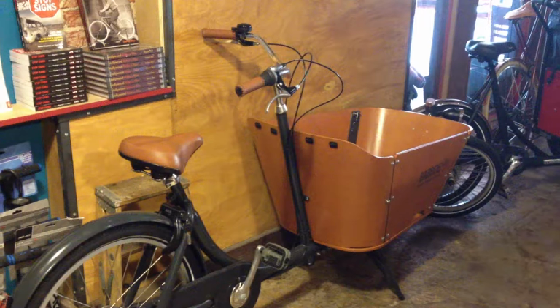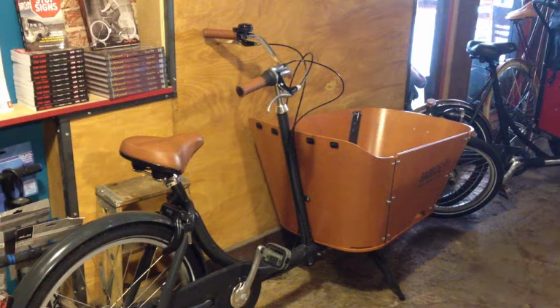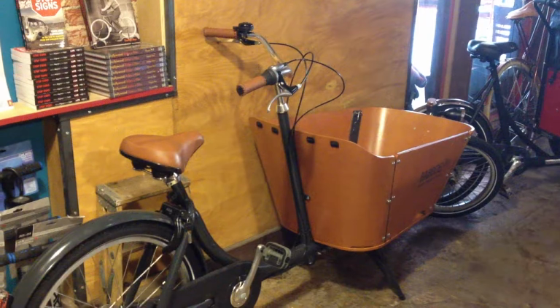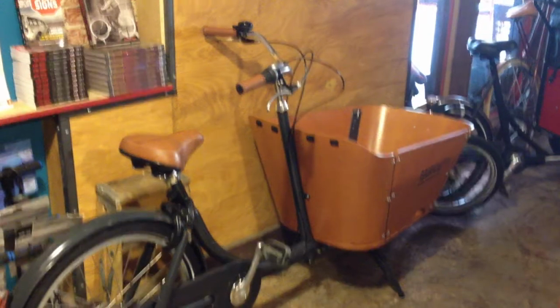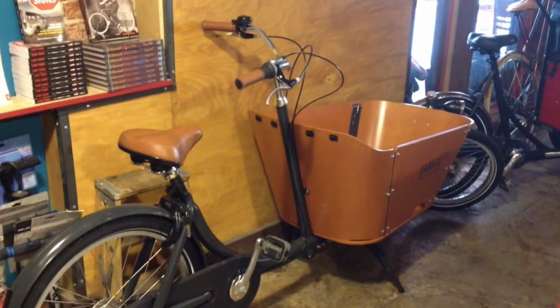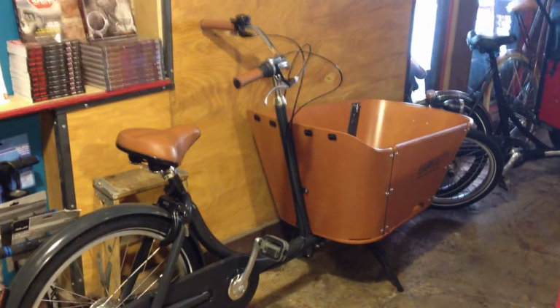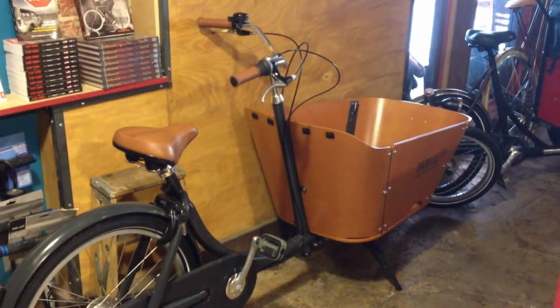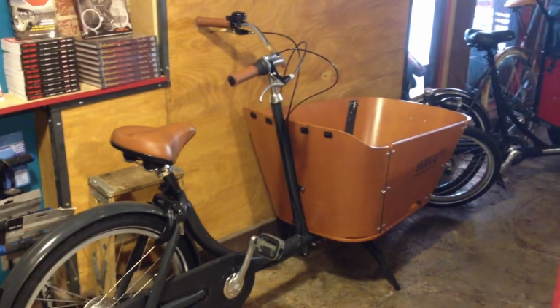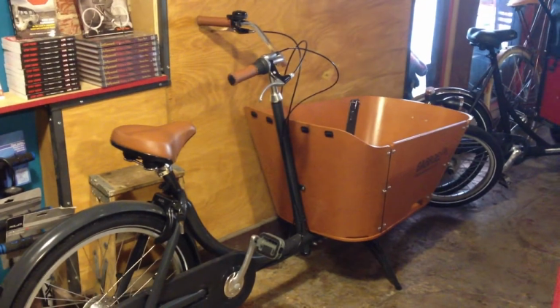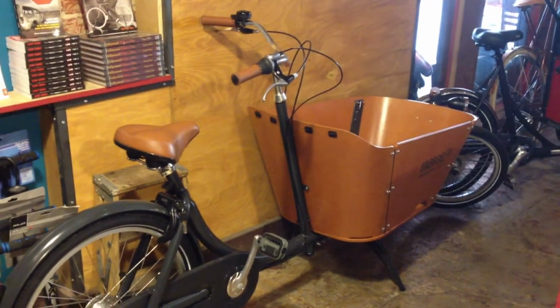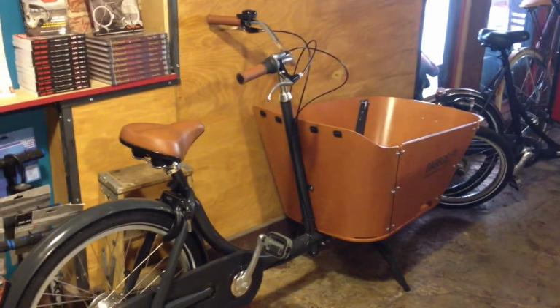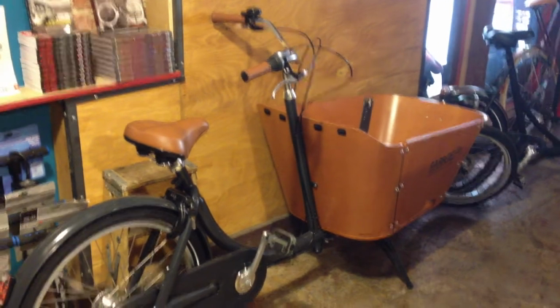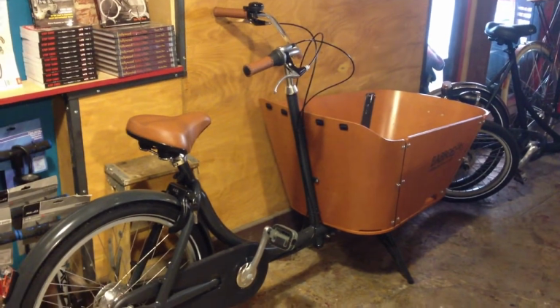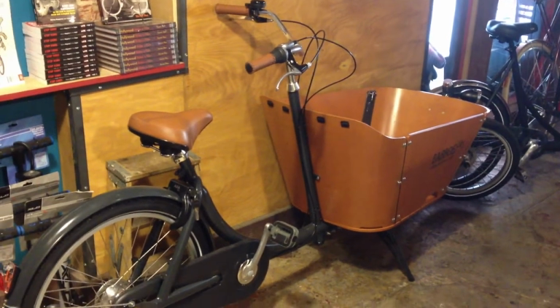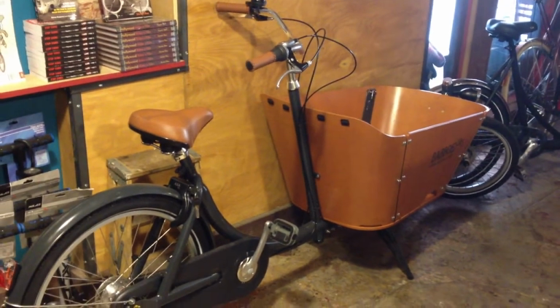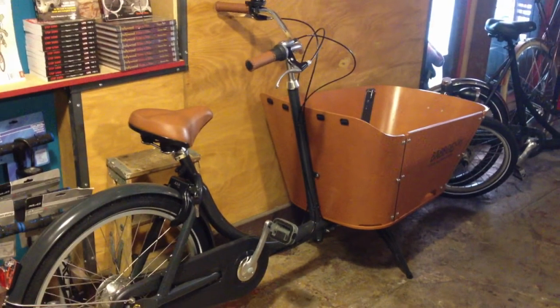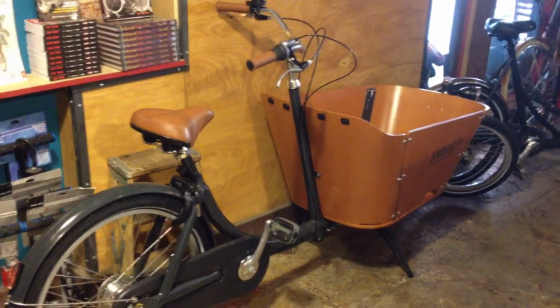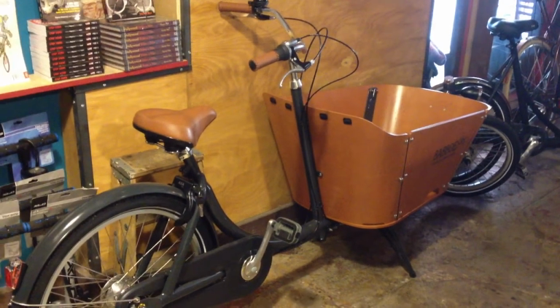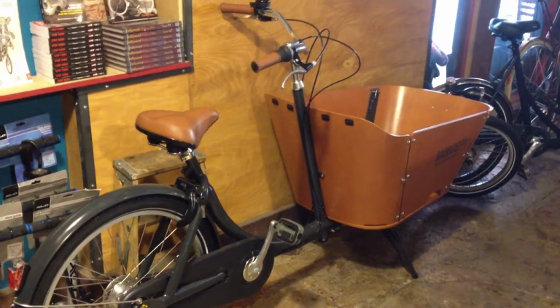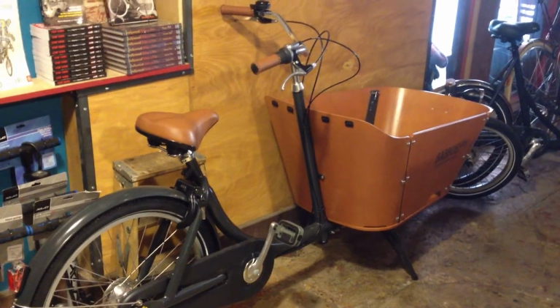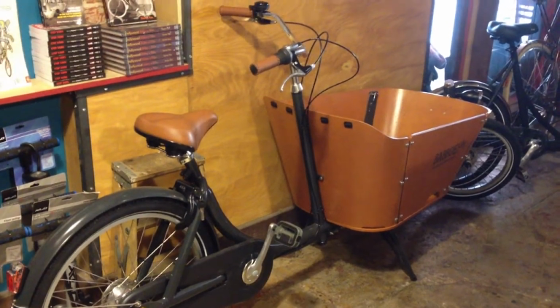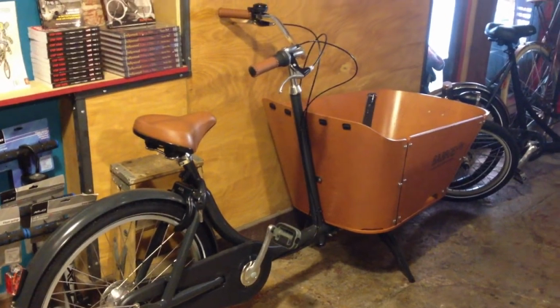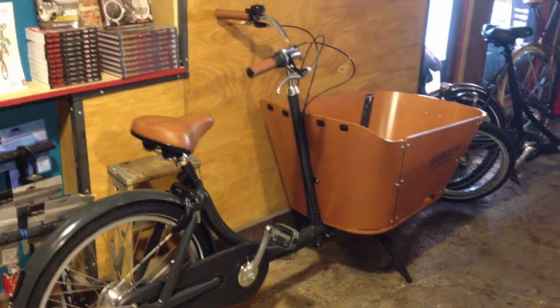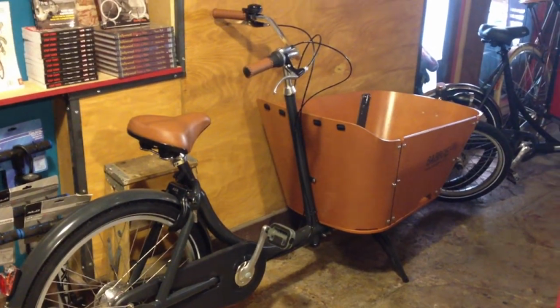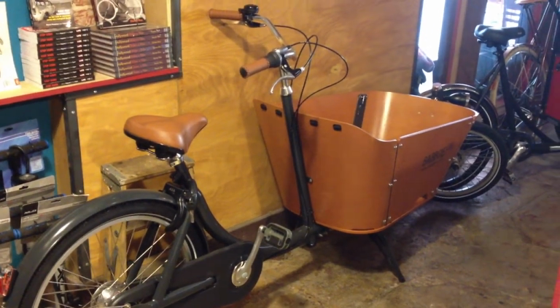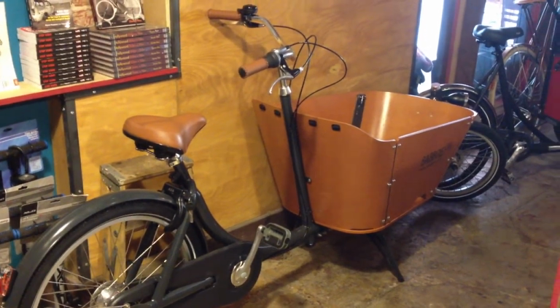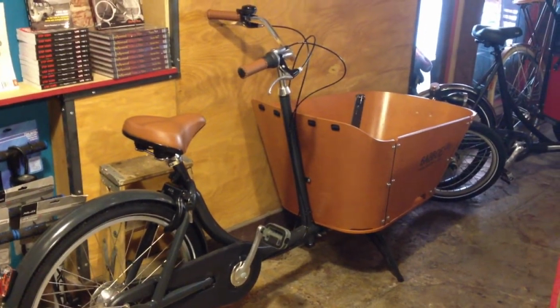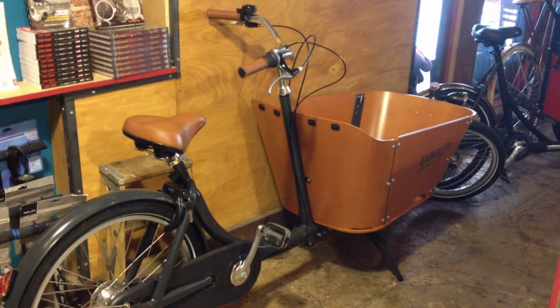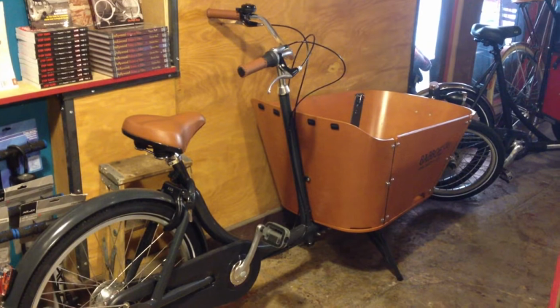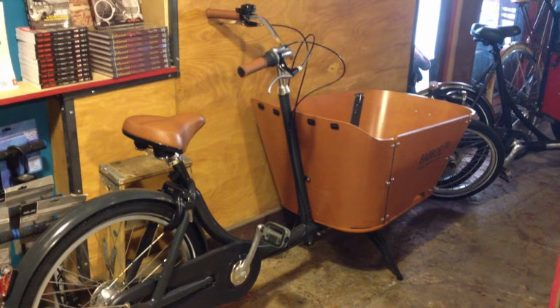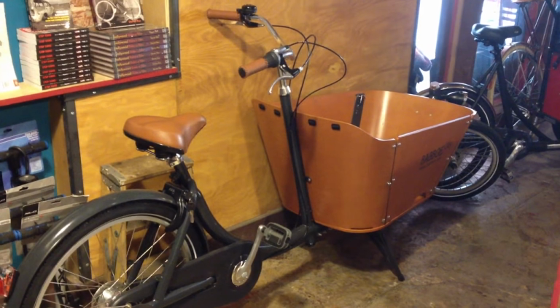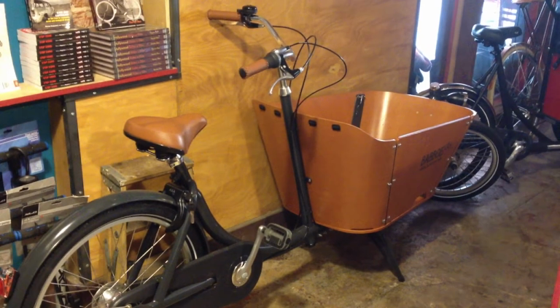Hey everyone, this is Joseph with the Flying Pigeon Bike Shop, and welcome back to another shop inventory video. It's been a while.